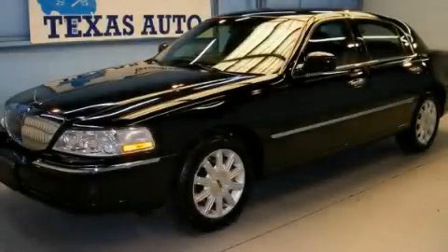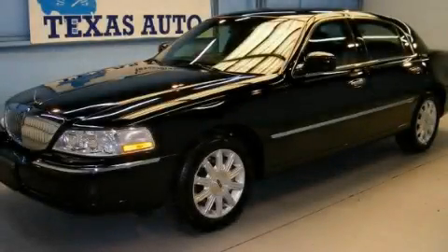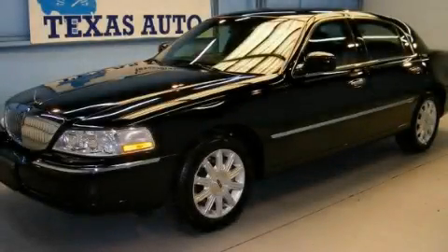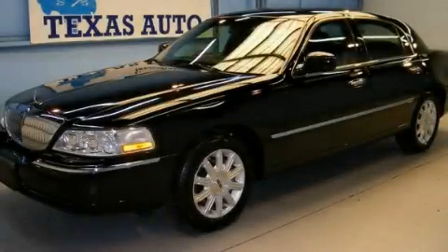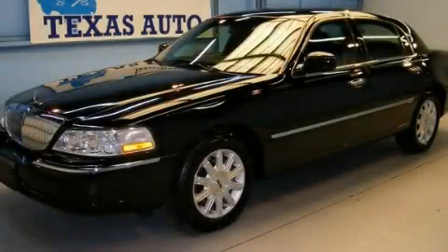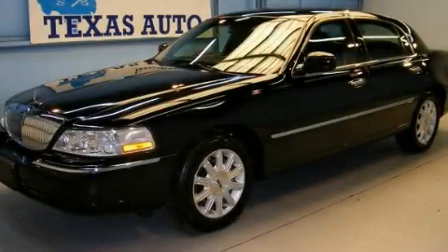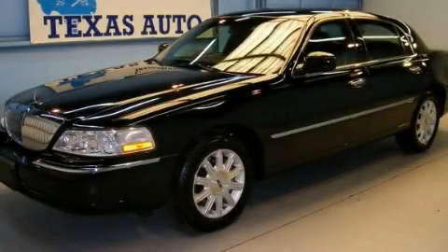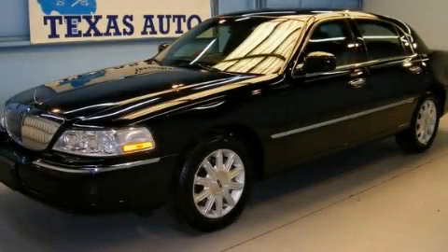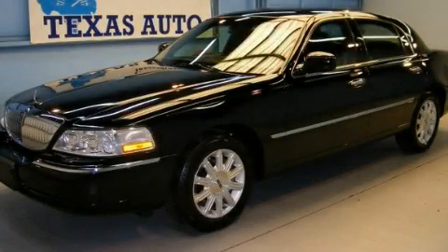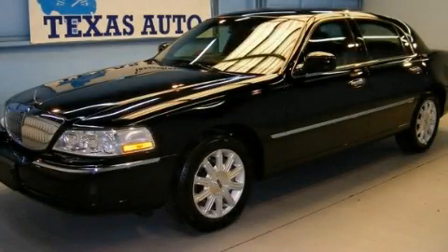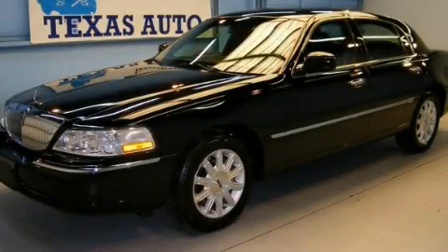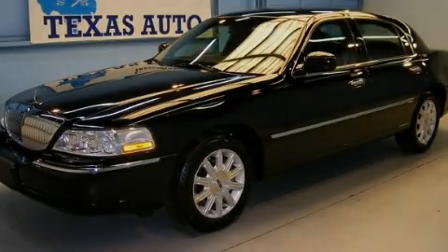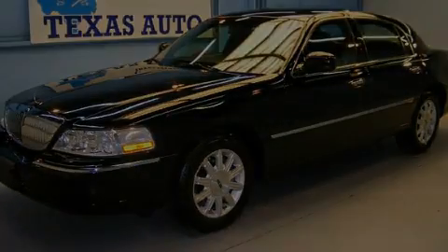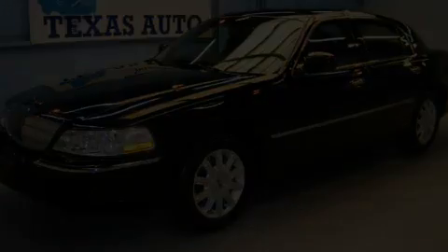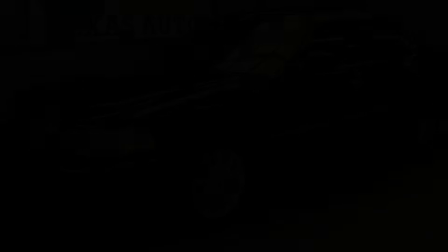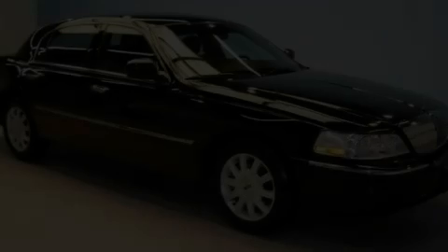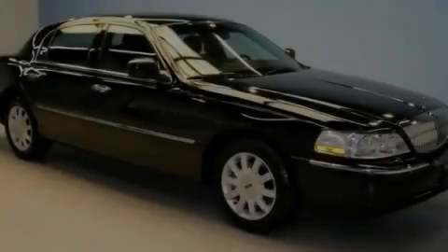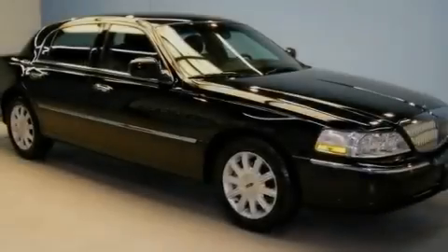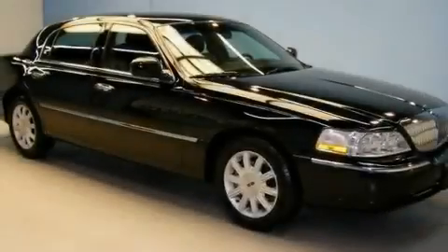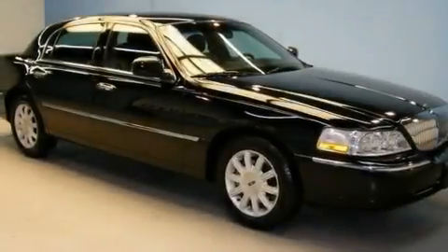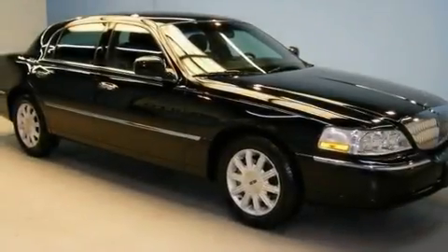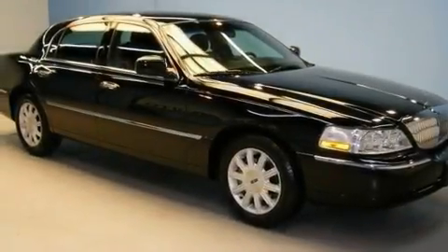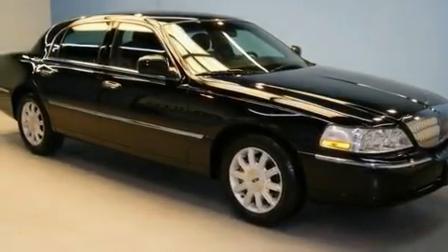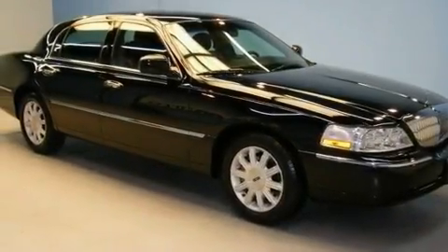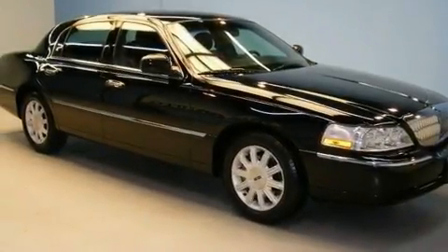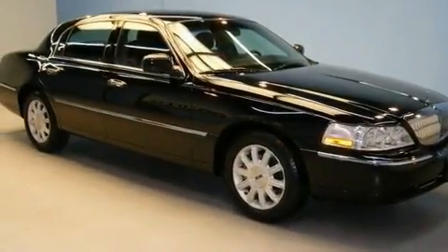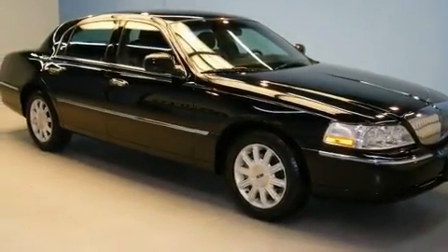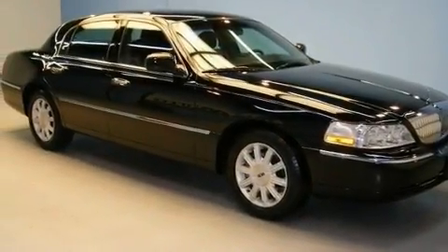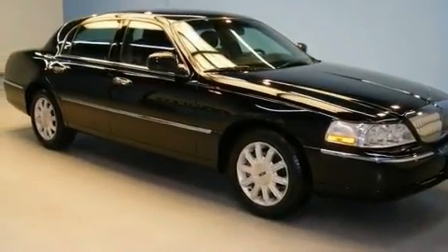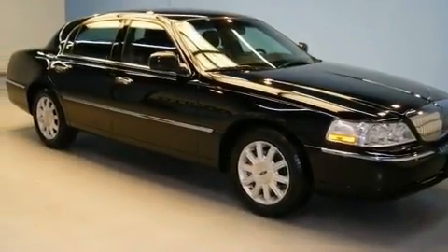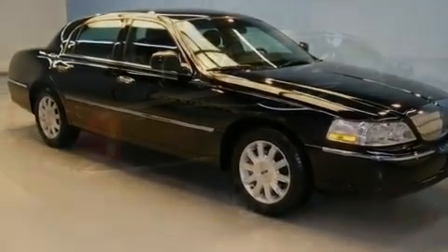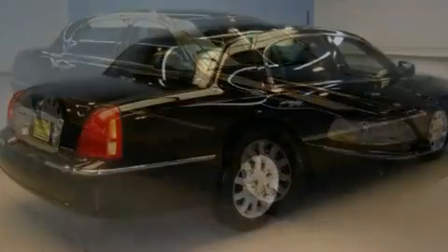This is a 2010 Lincoln Town Car. It features a 4.6-liter, 8-cylinder engine and an automatic transmission.